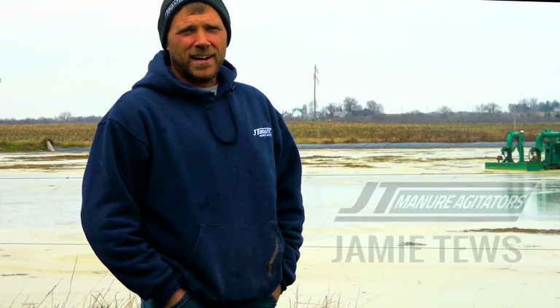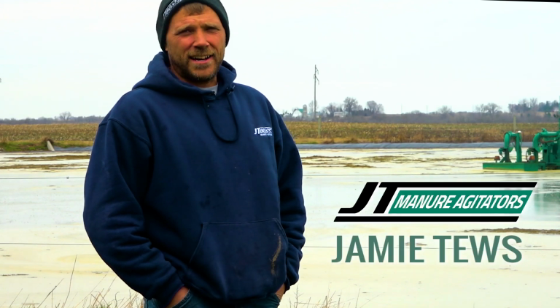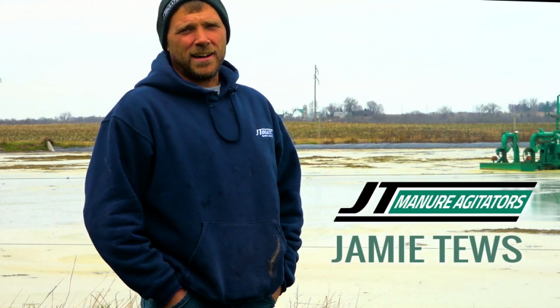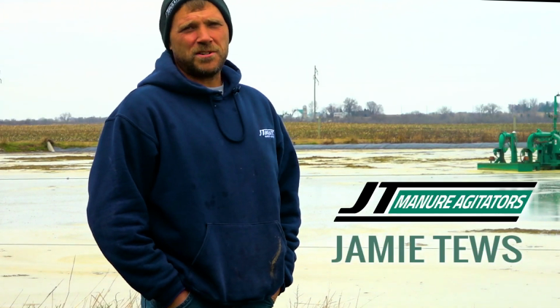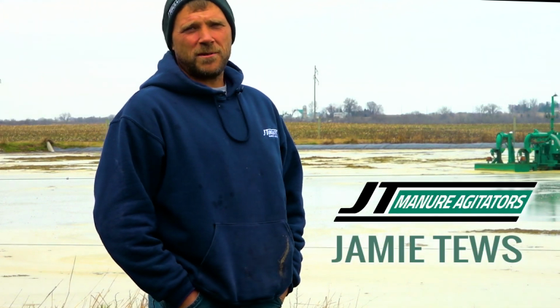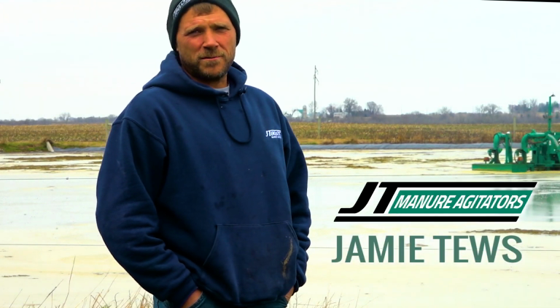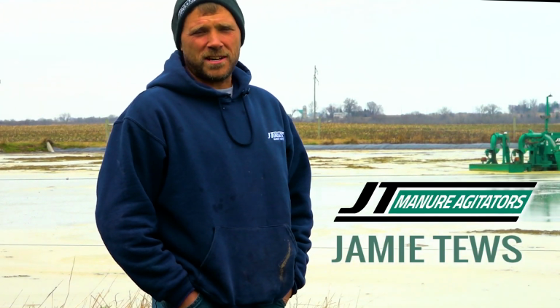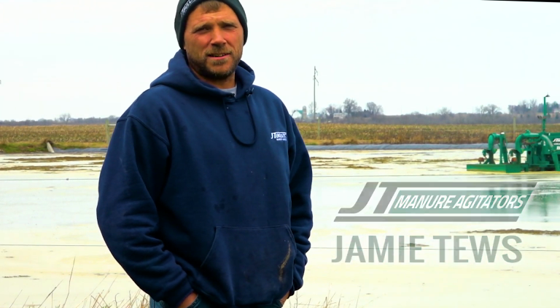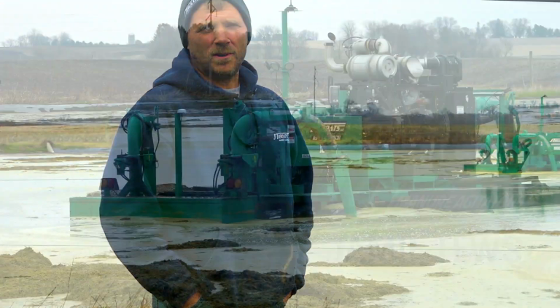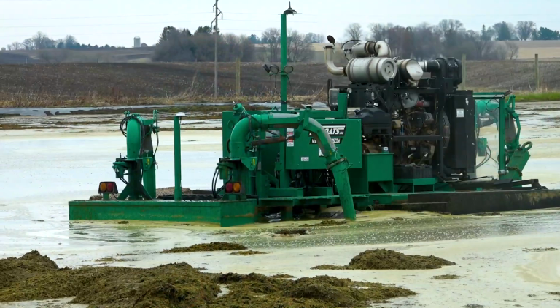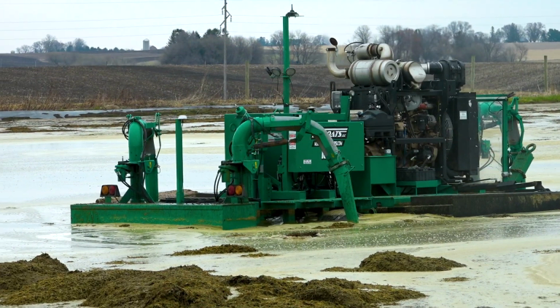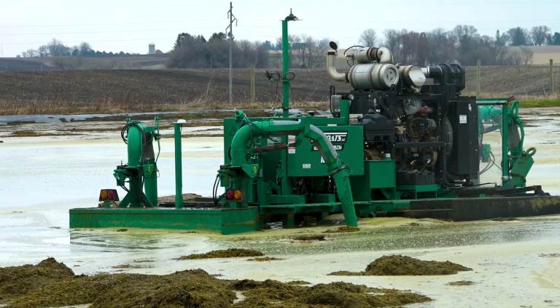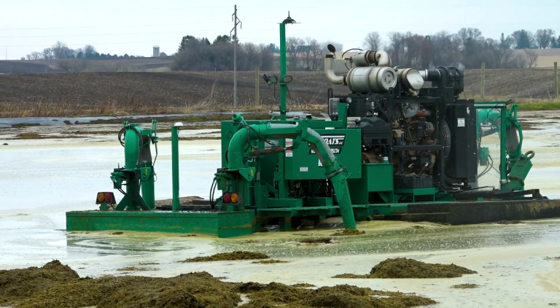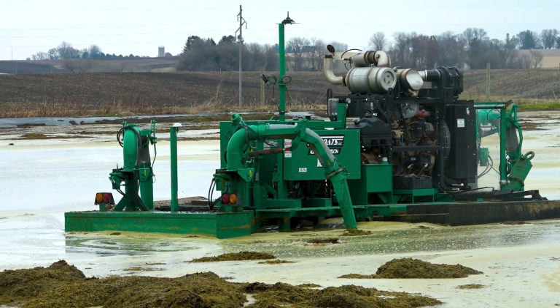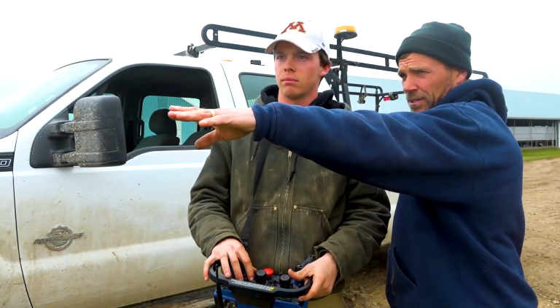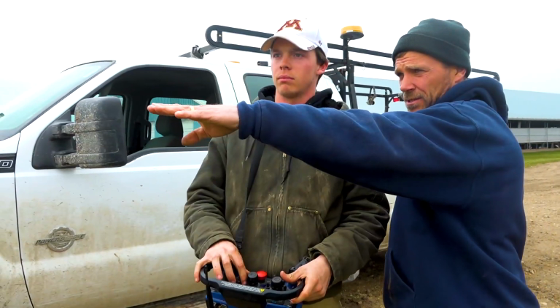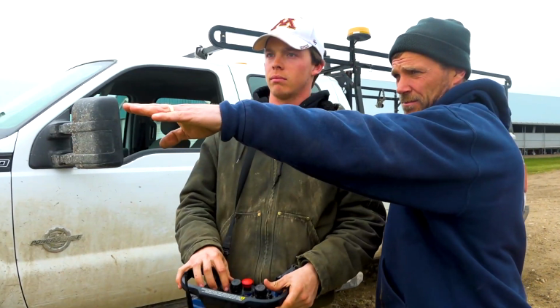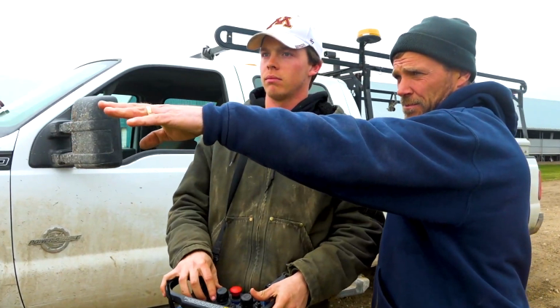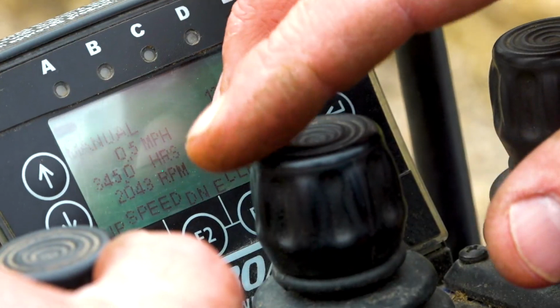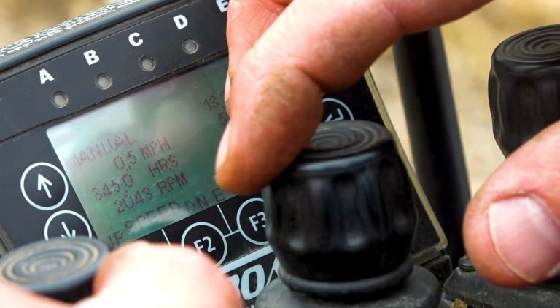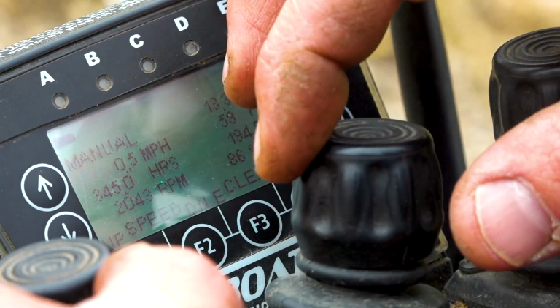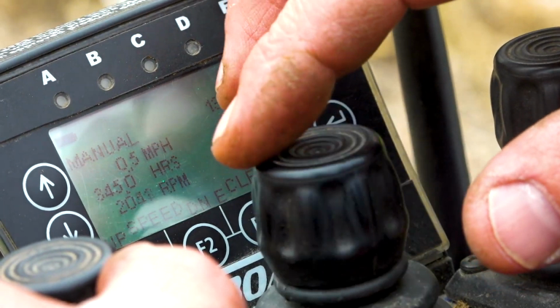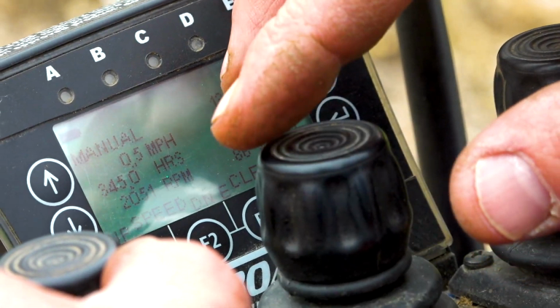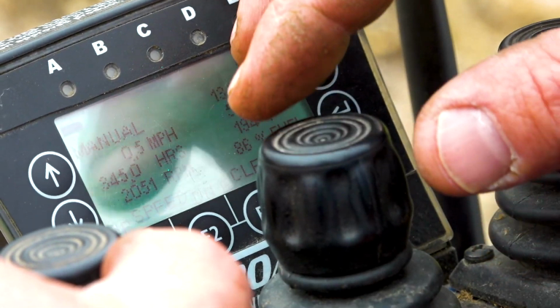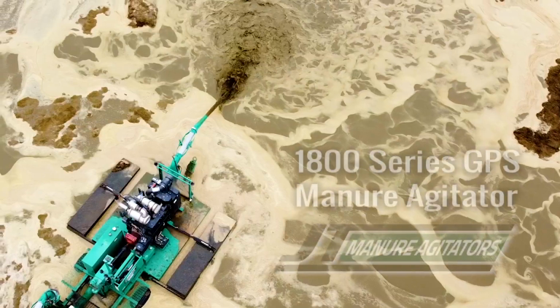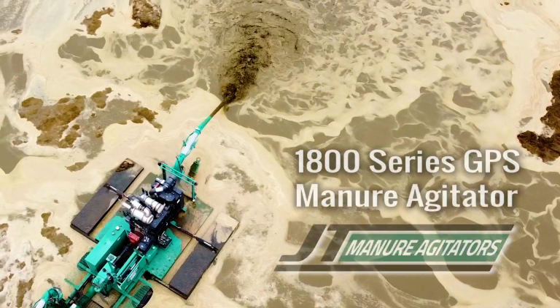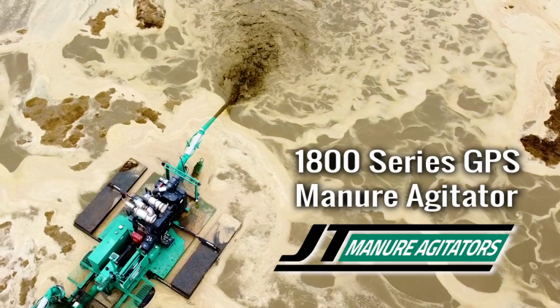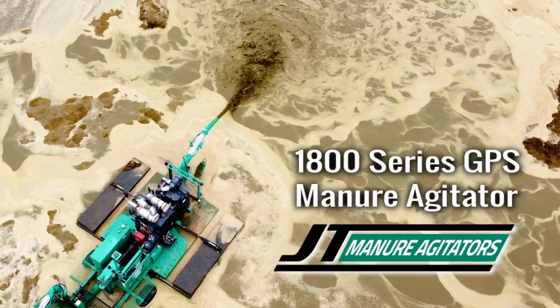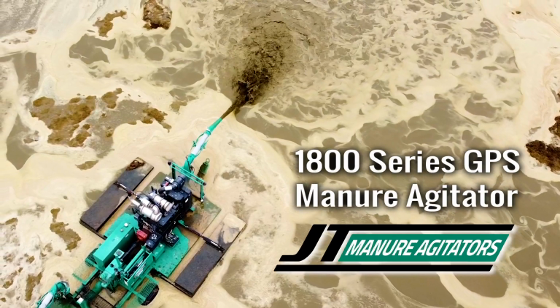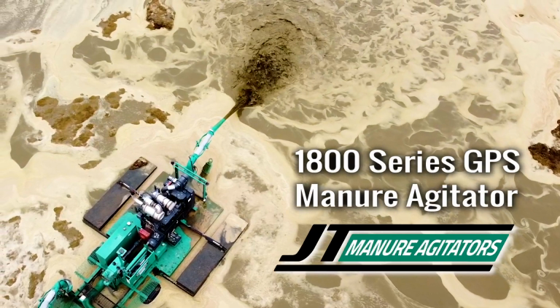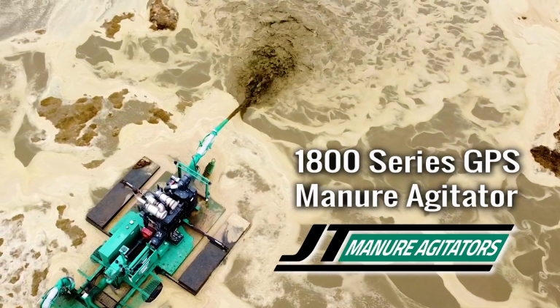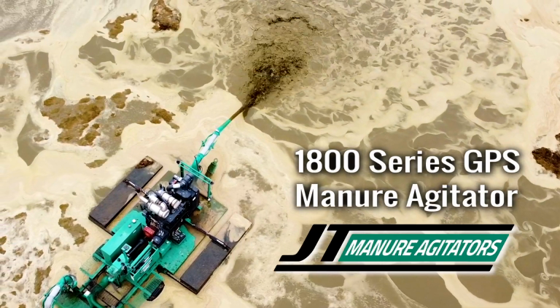Hi, I'm Jamie from JT Boats. Today we are going to demonstrate how the GPS operates on a JT boat.